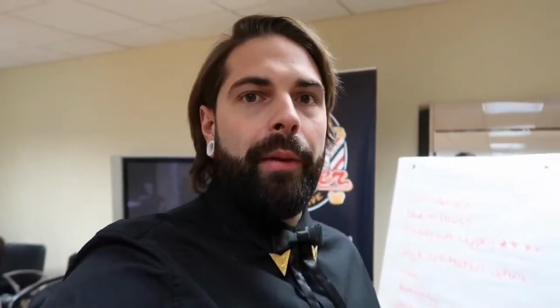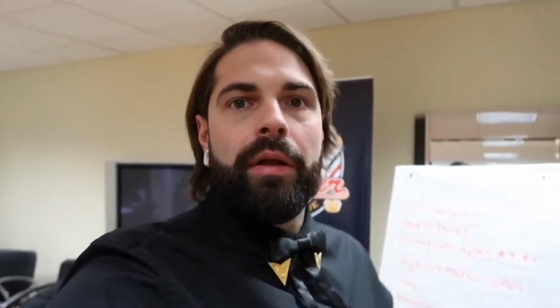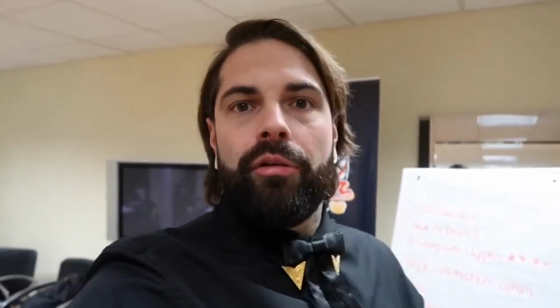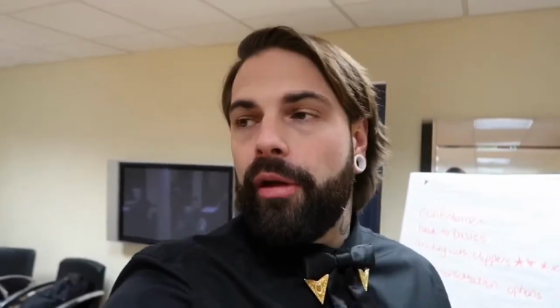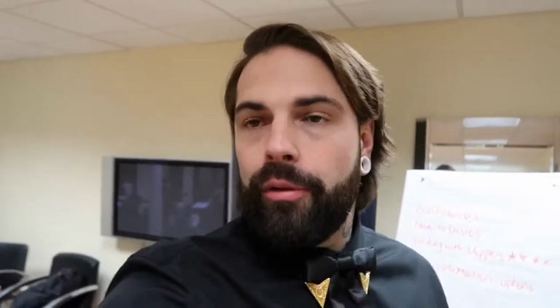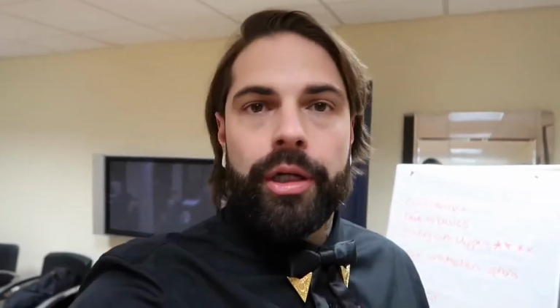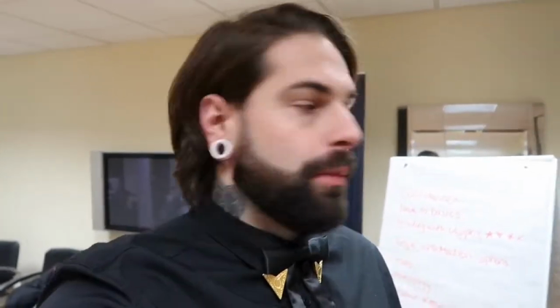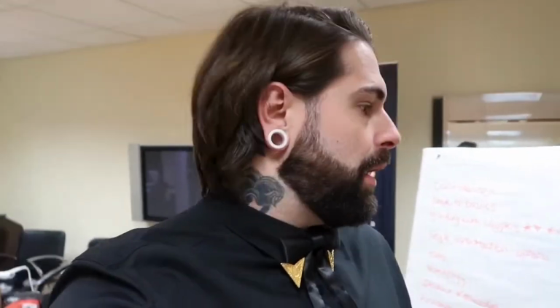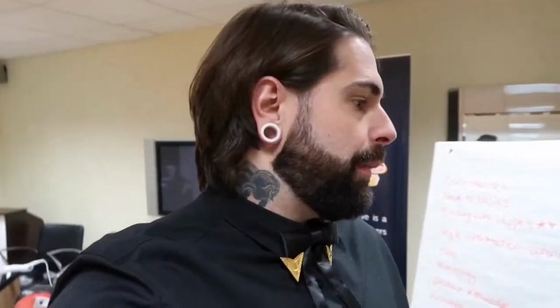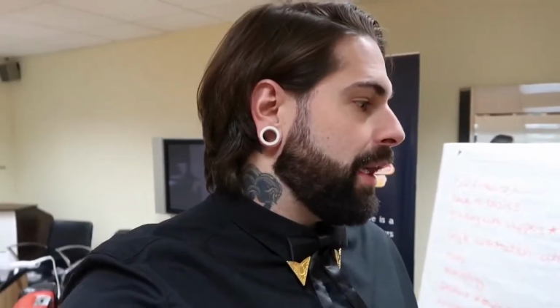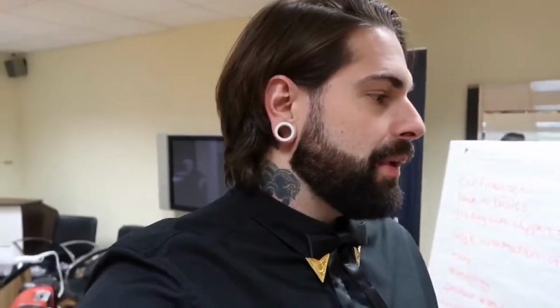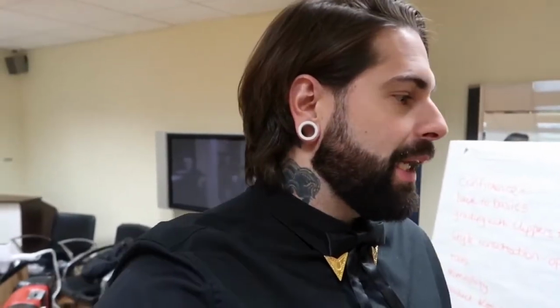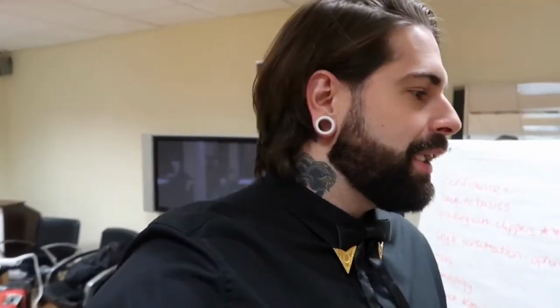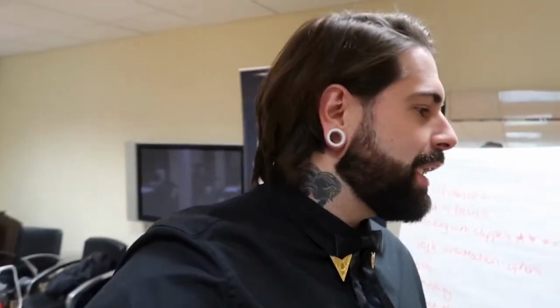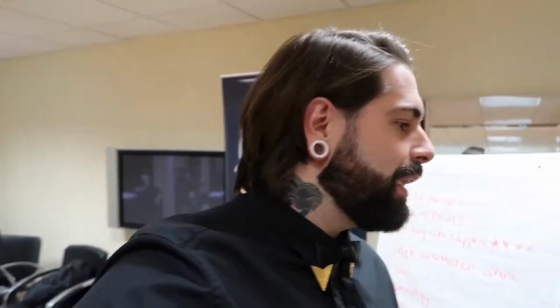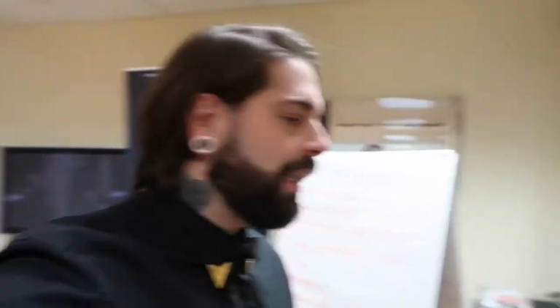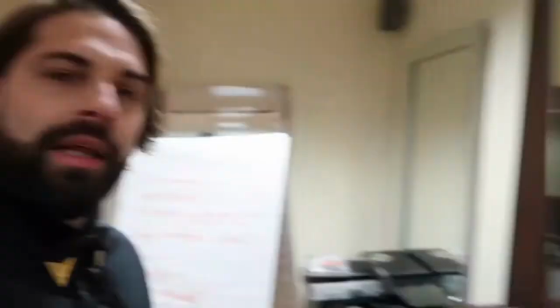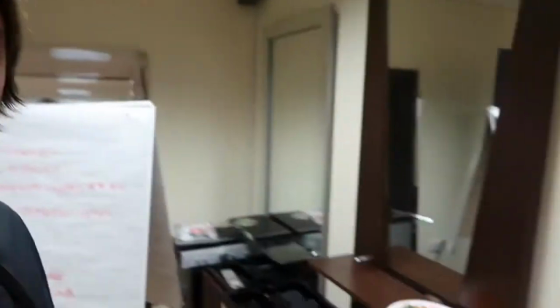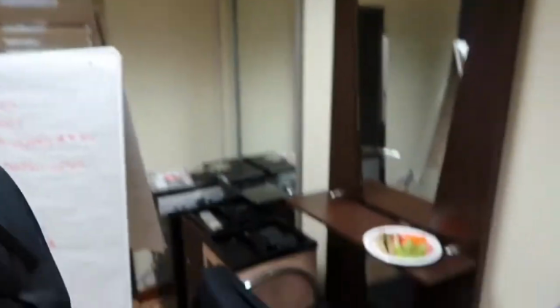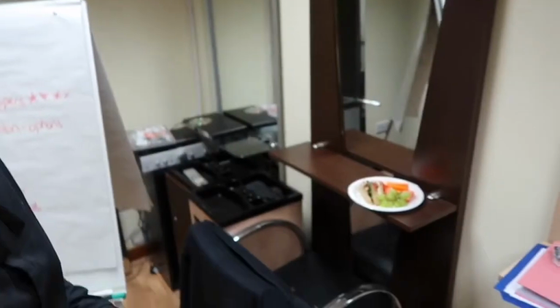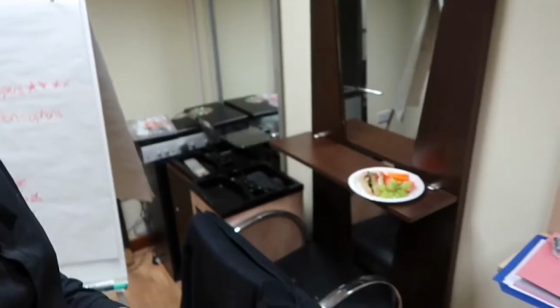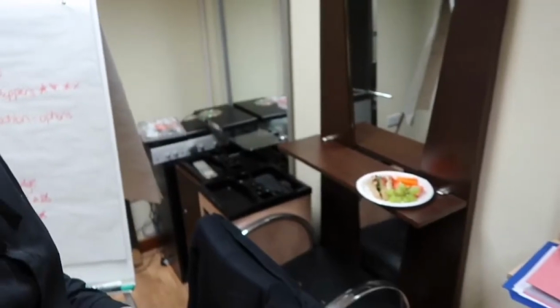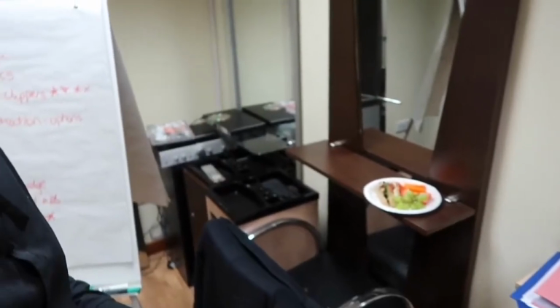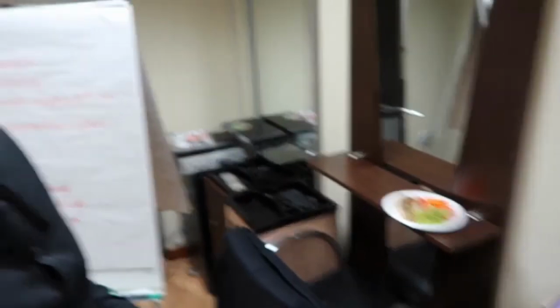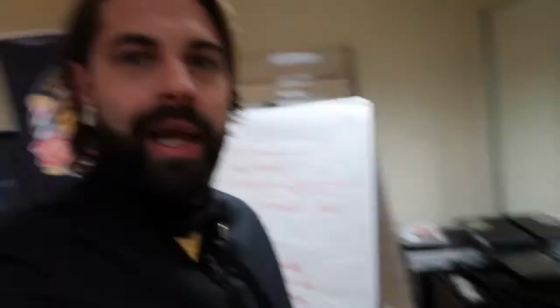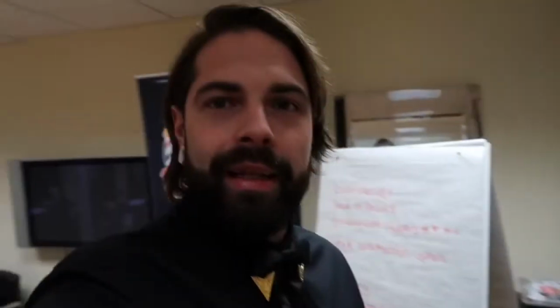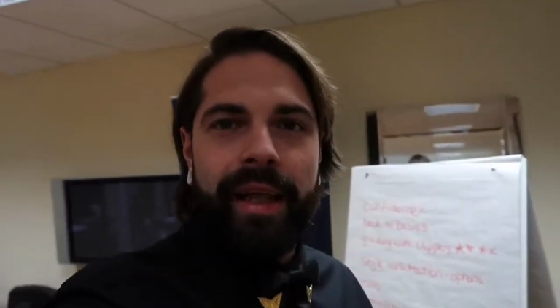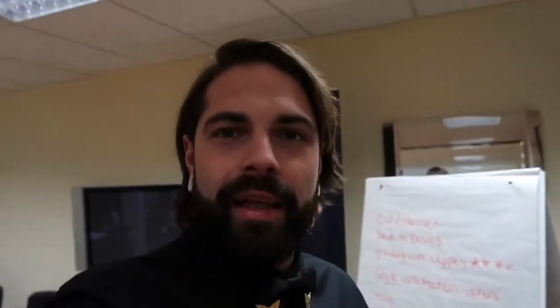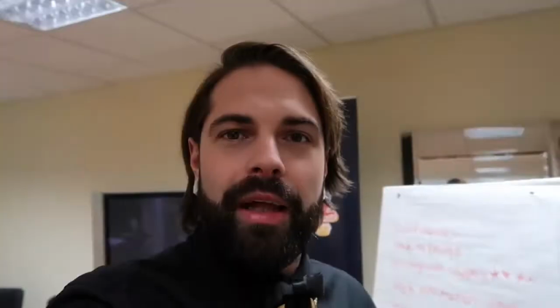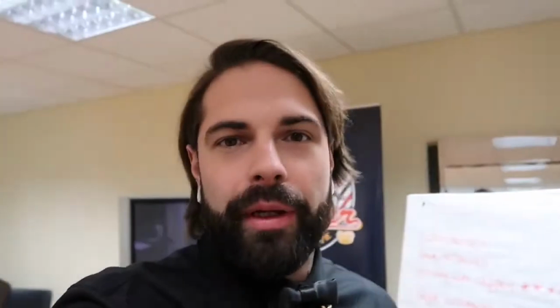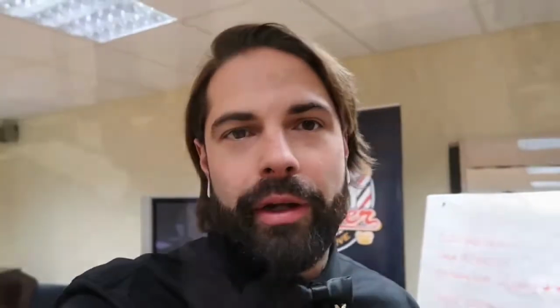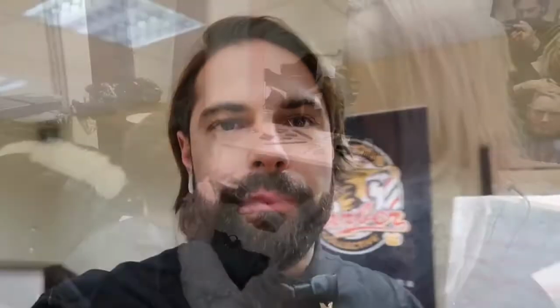Anyway, it's time for the workshop. I'm going to eat a couple of sandwiches and some fruit and then we're going to crack on.